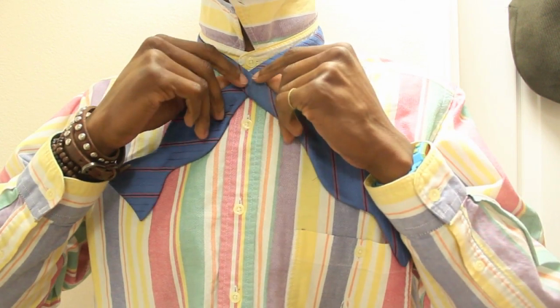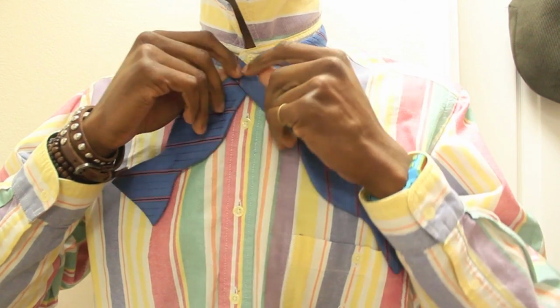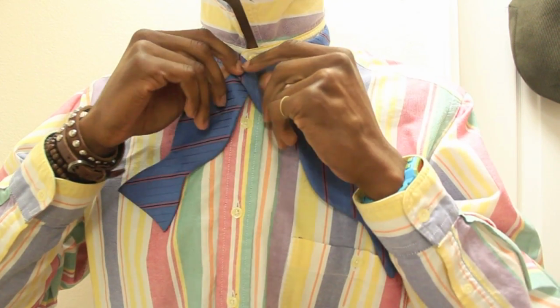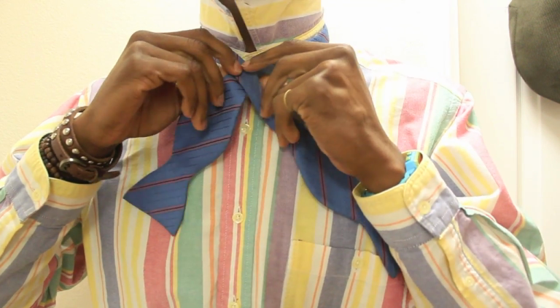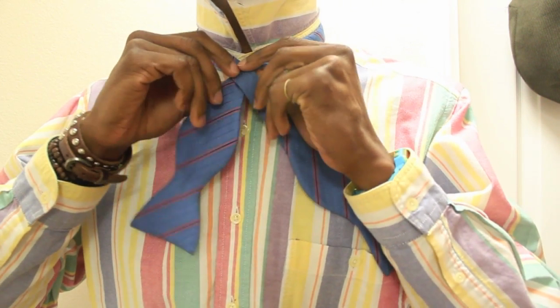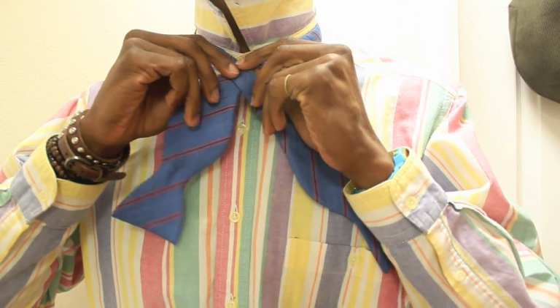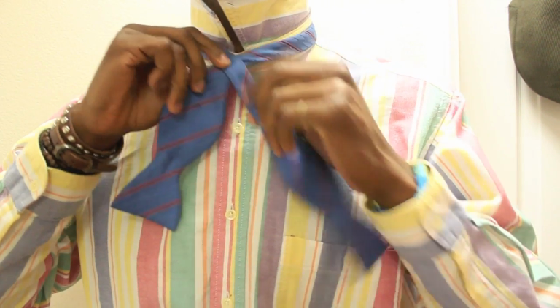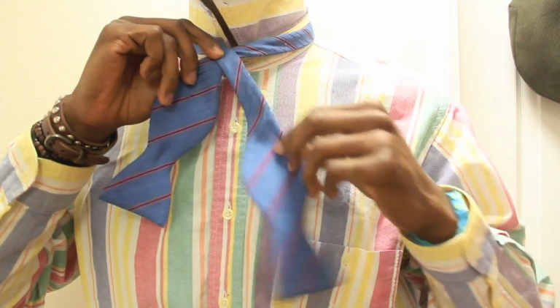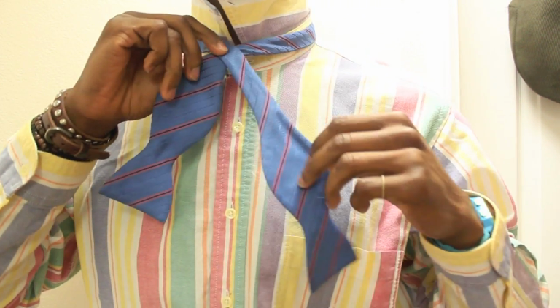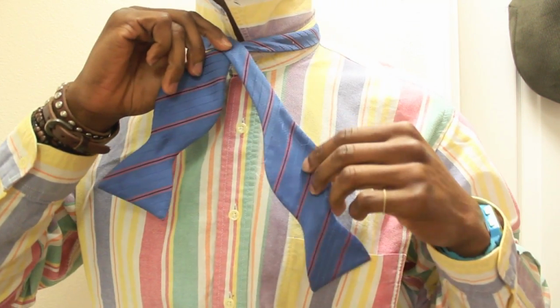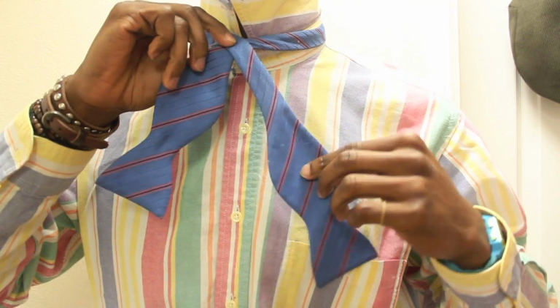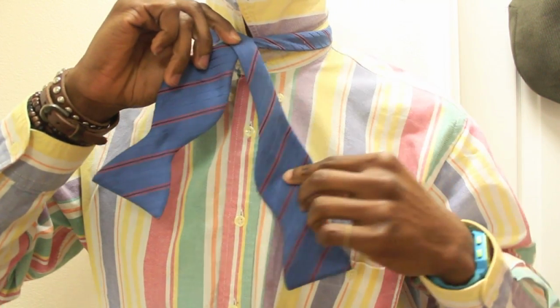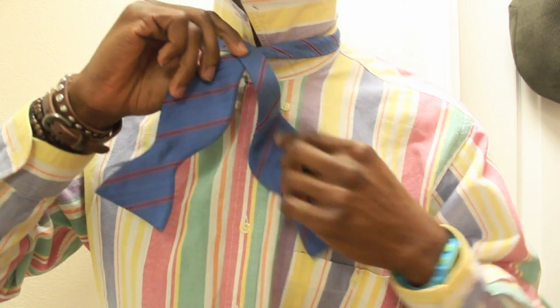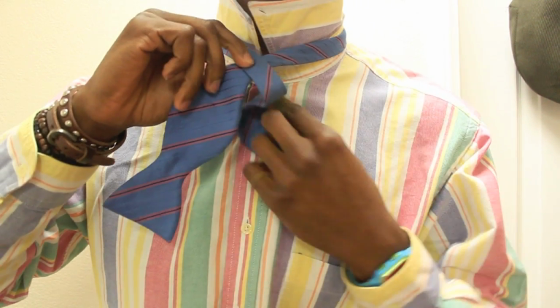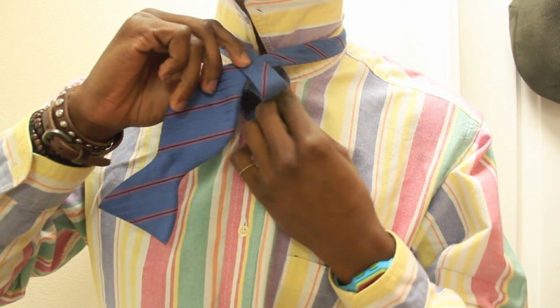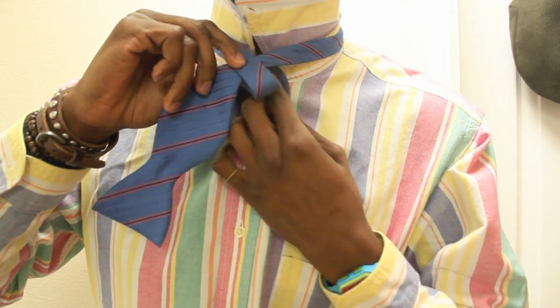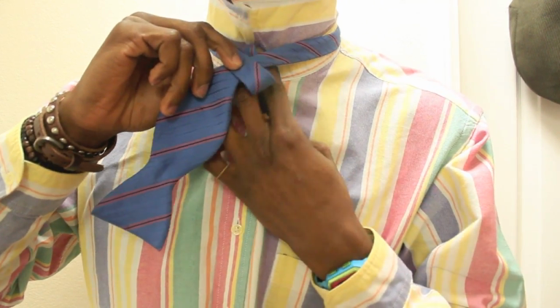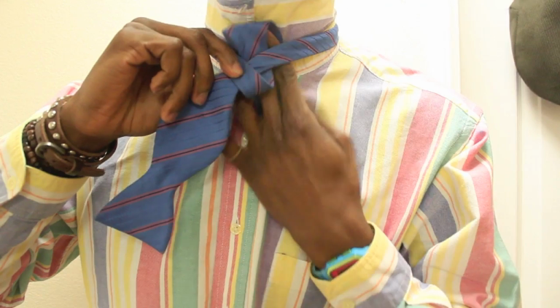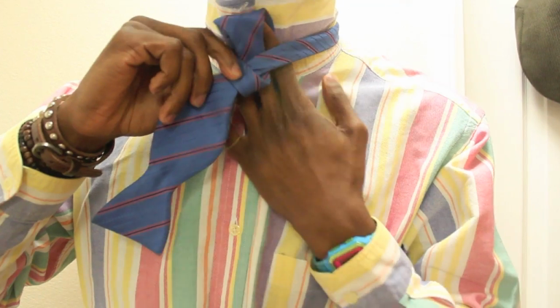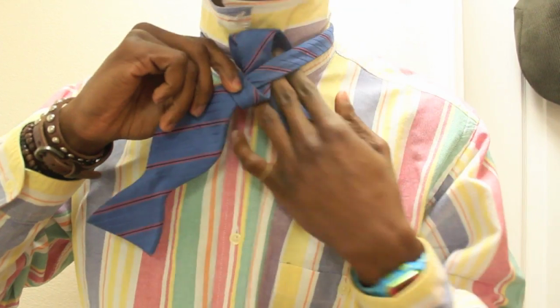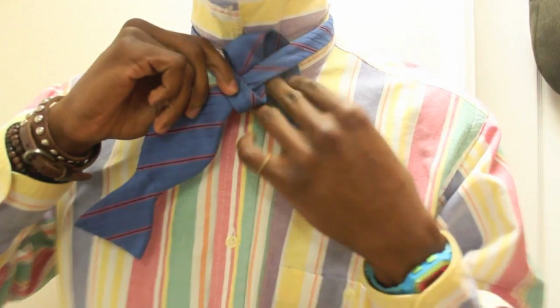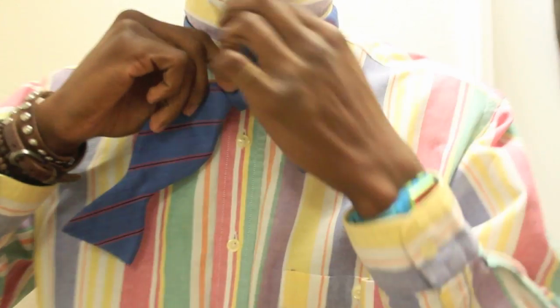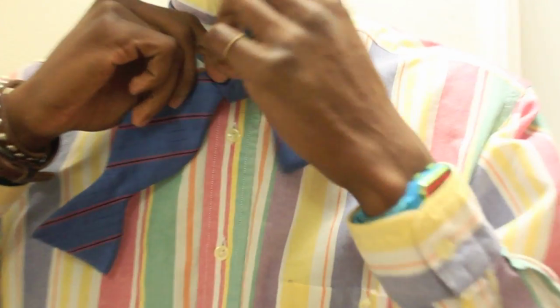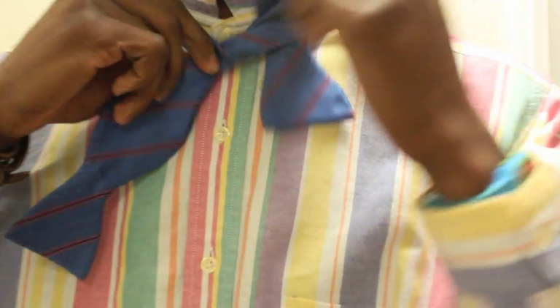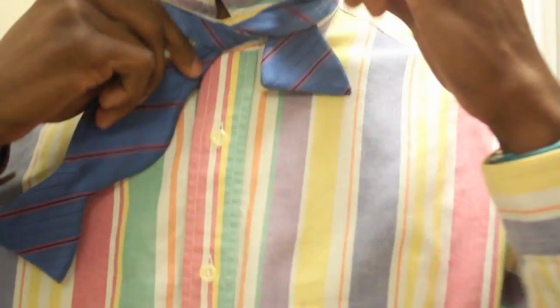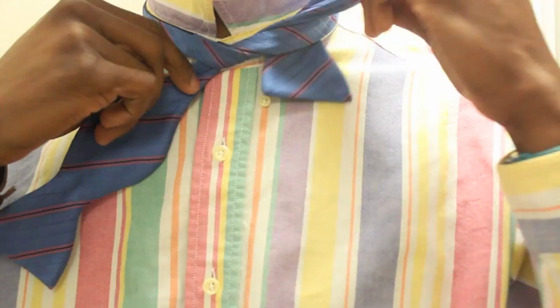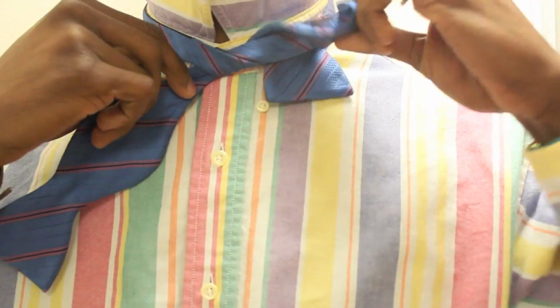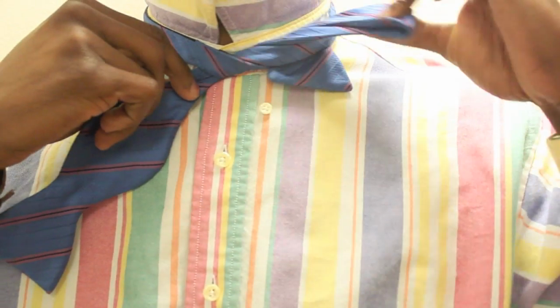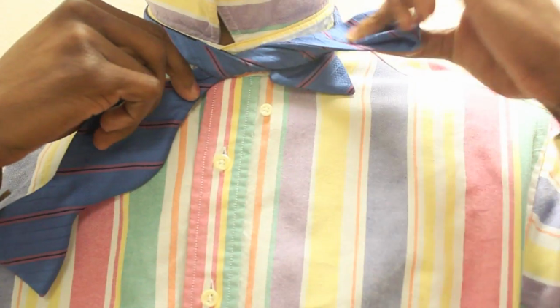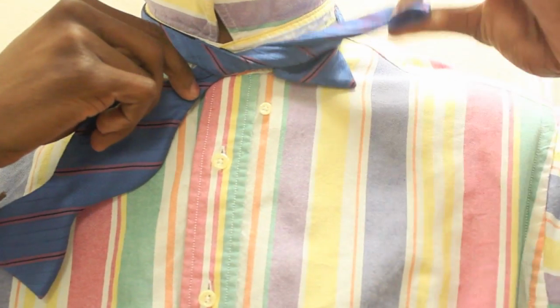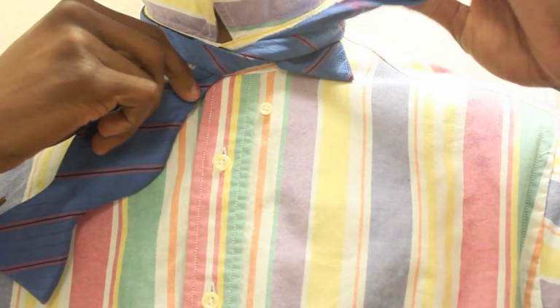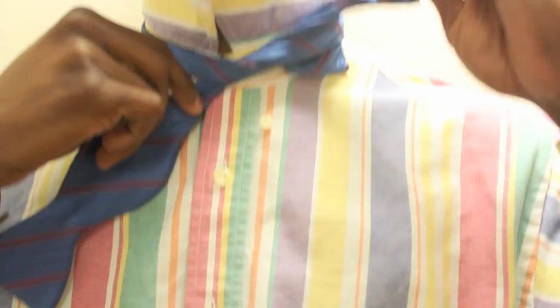Now you bring the longer side up, under and through, and off to the side.